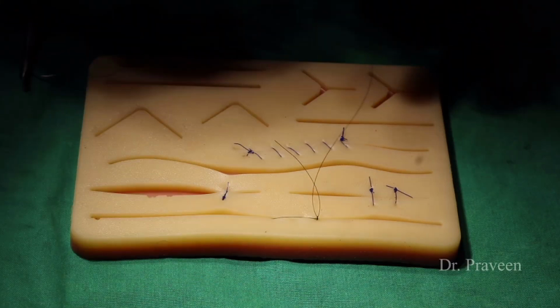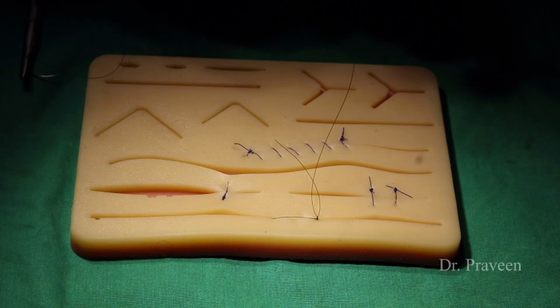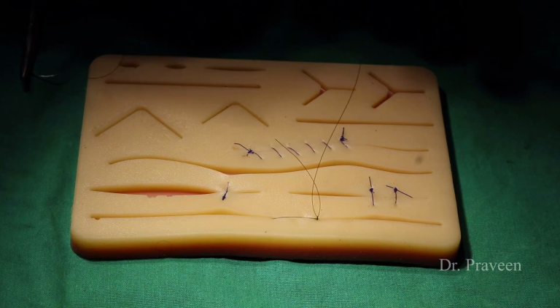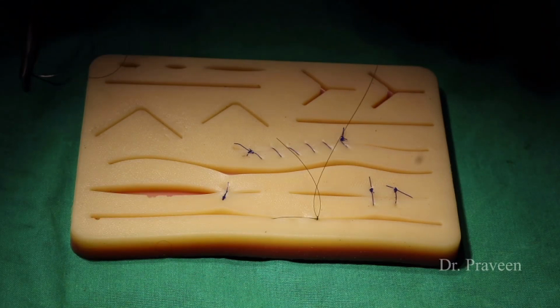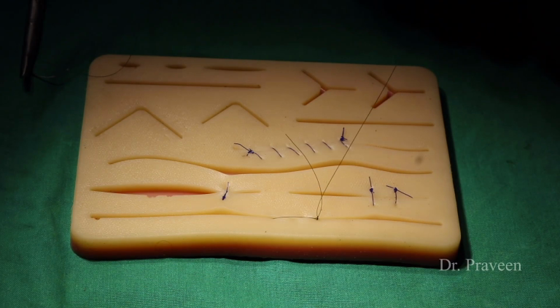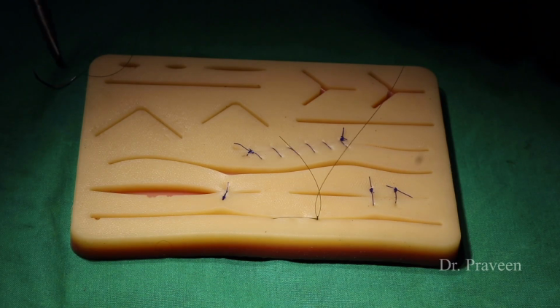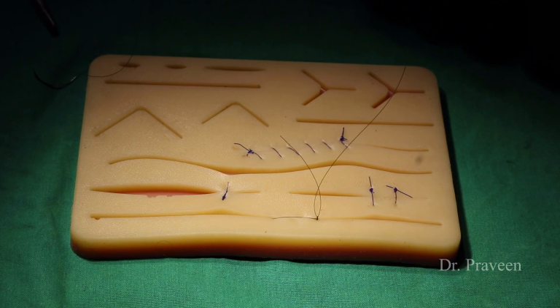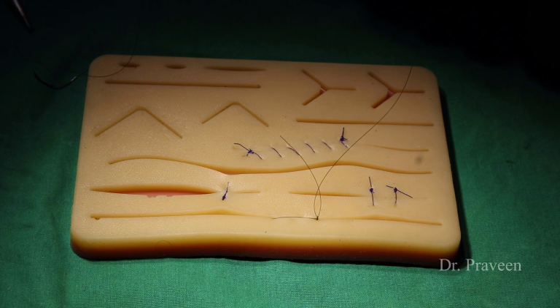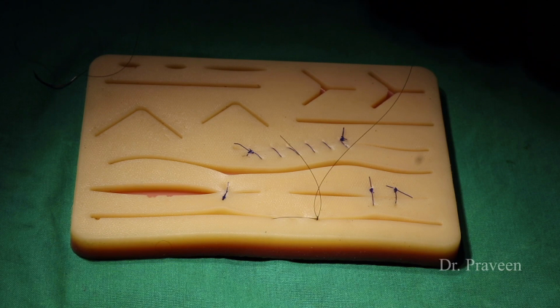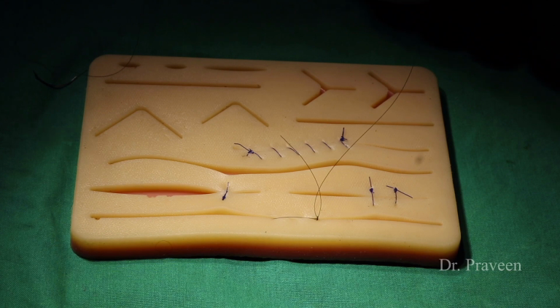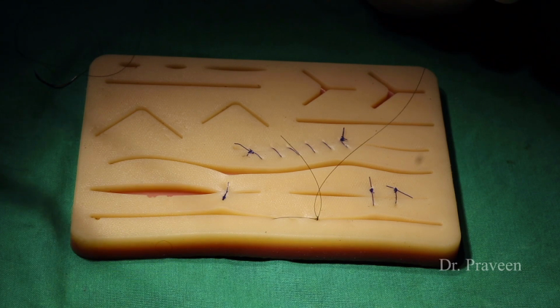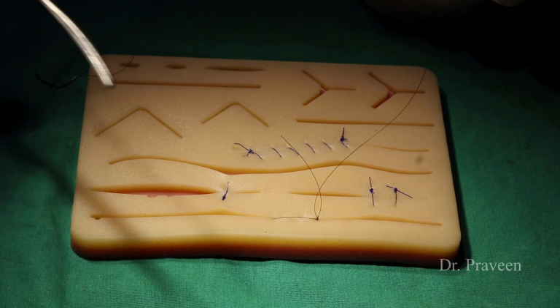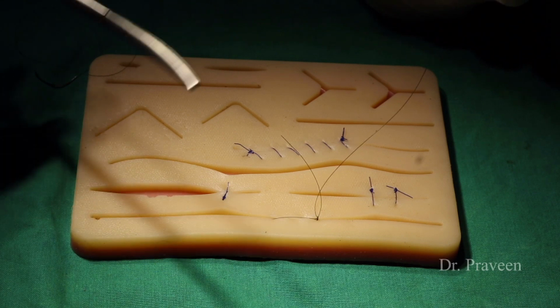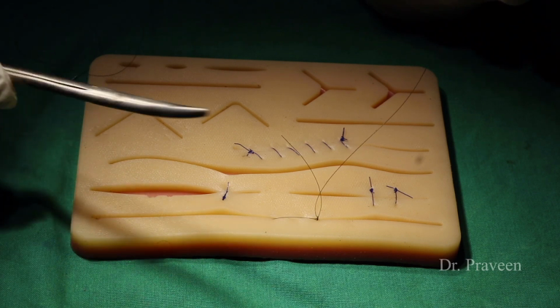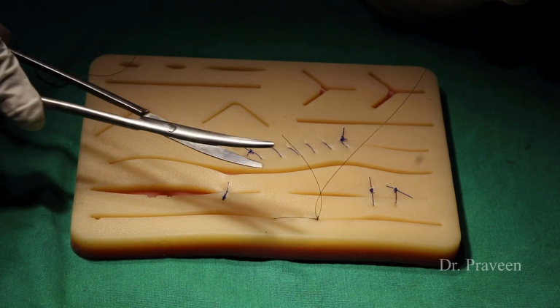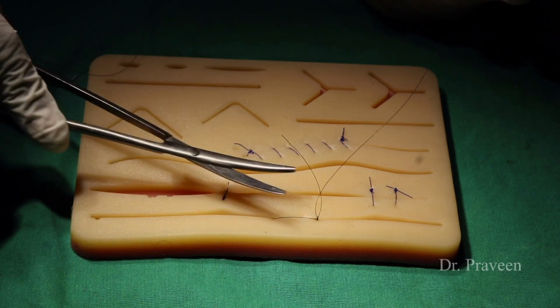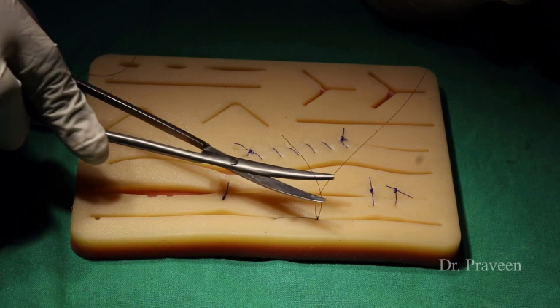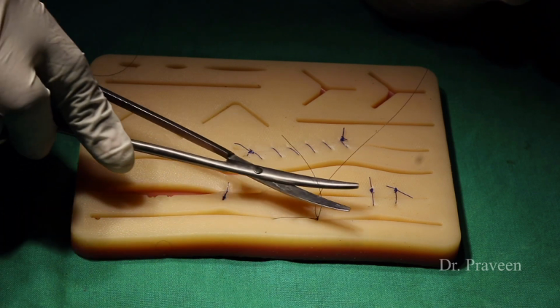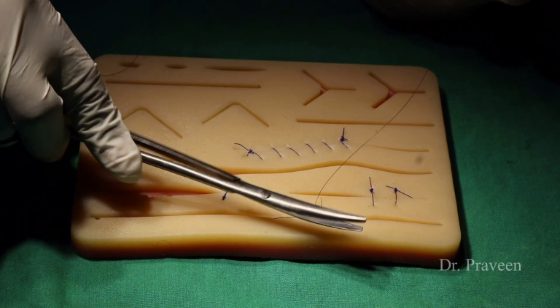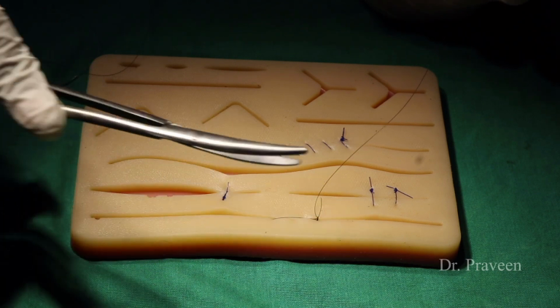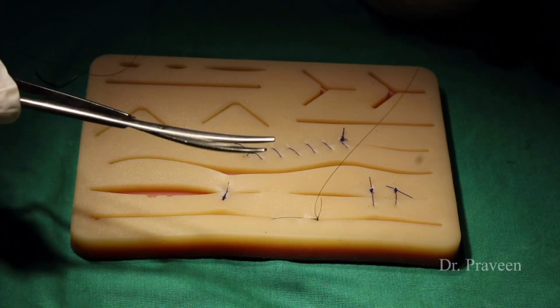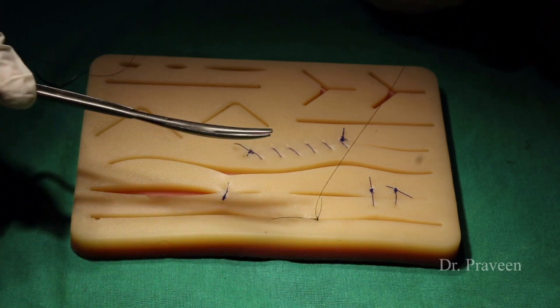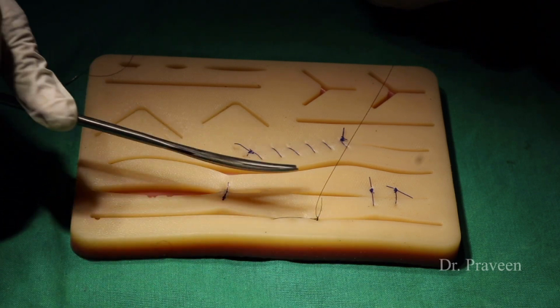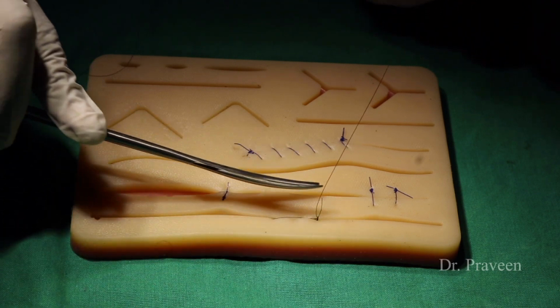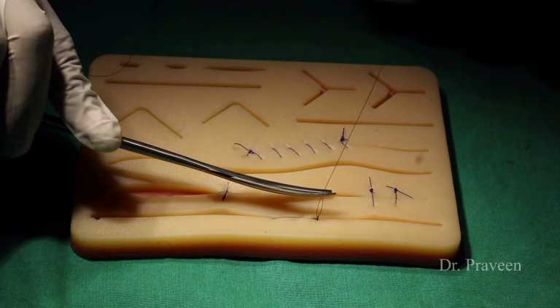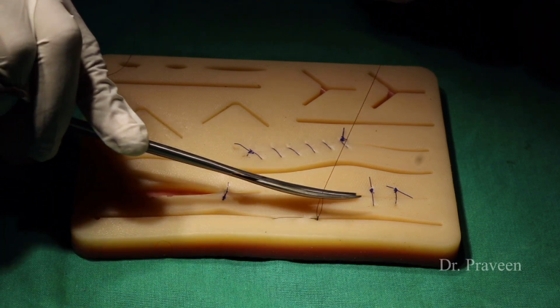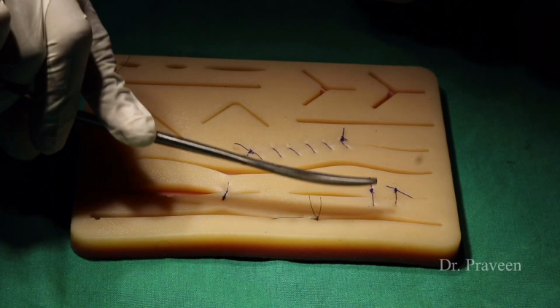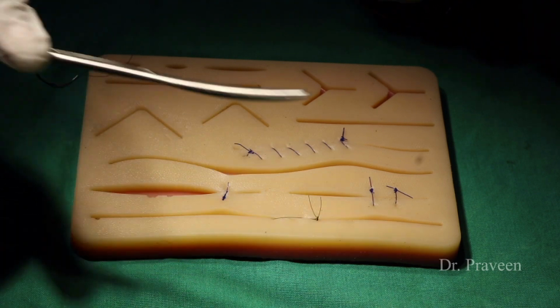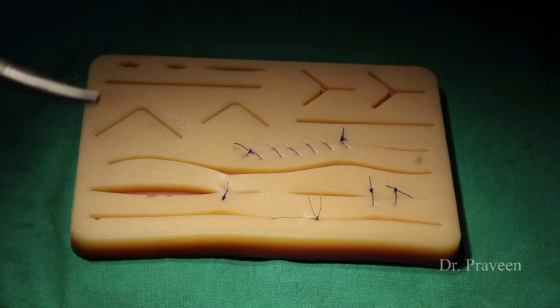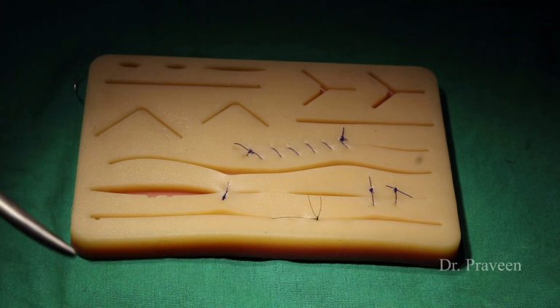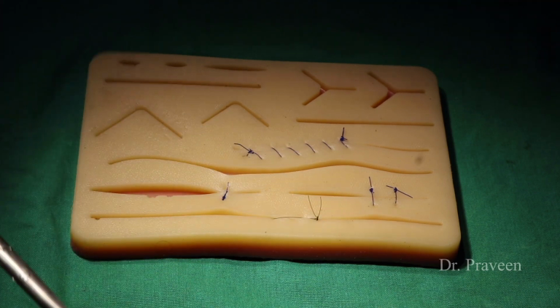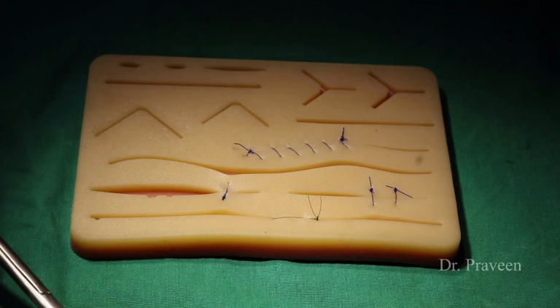This is about the four methods of suturing as described by Sushruta.